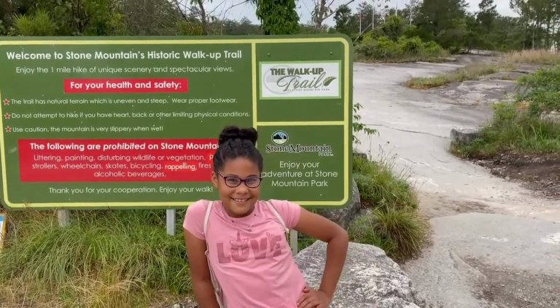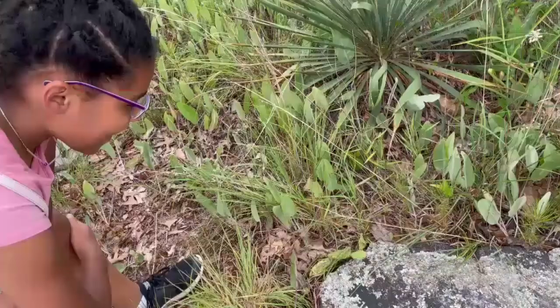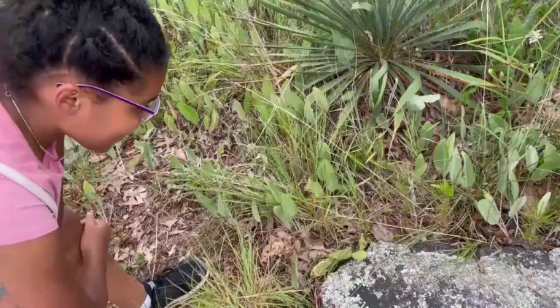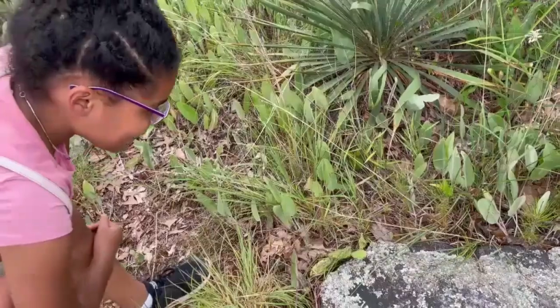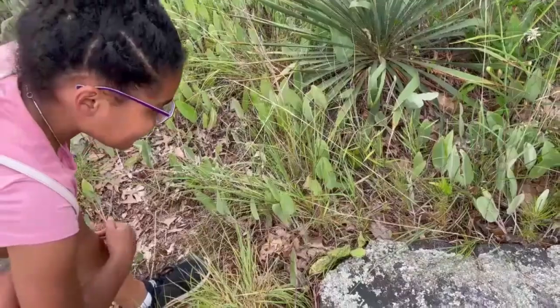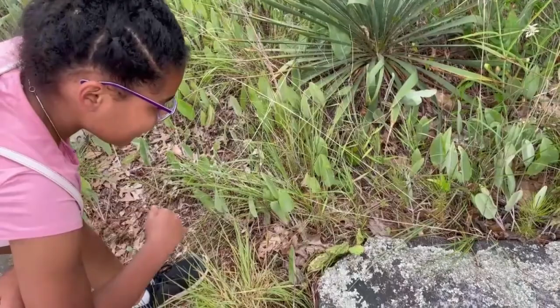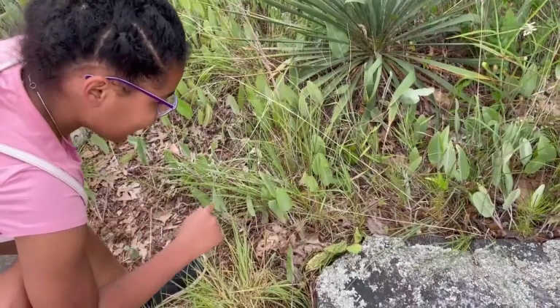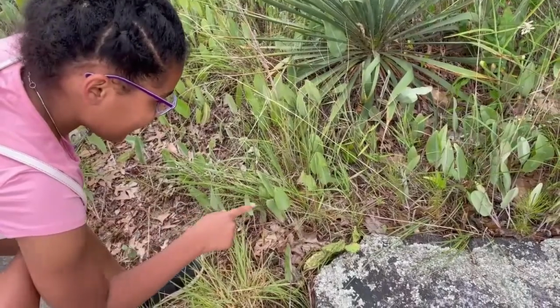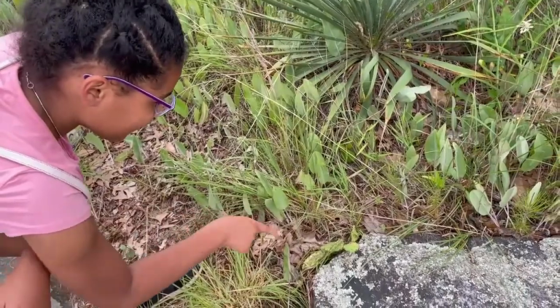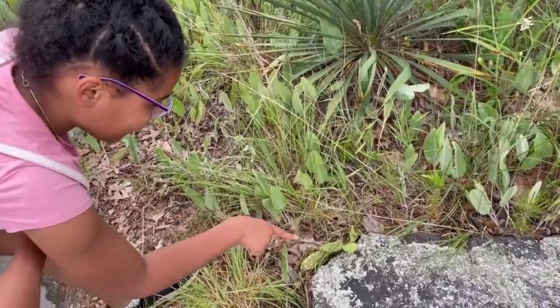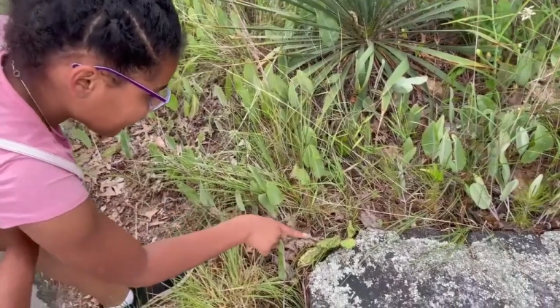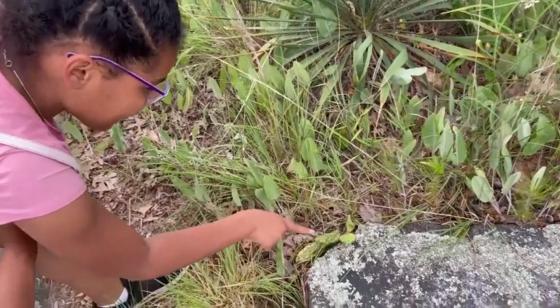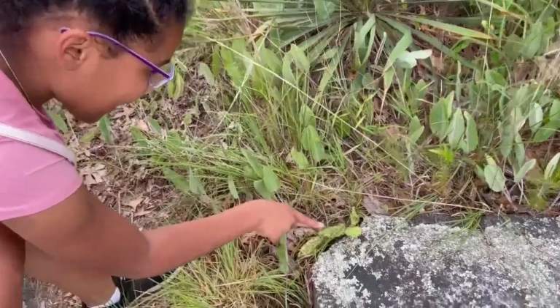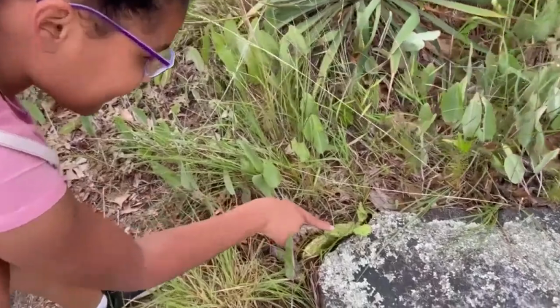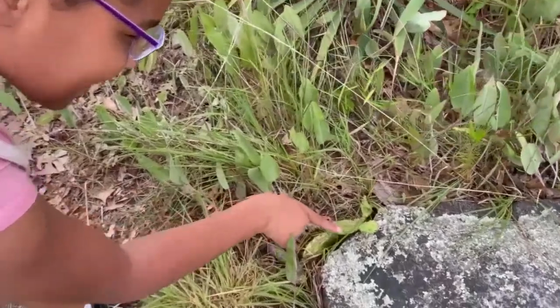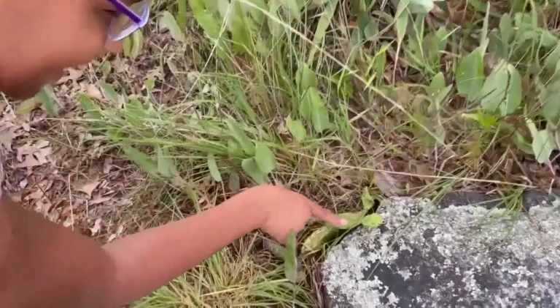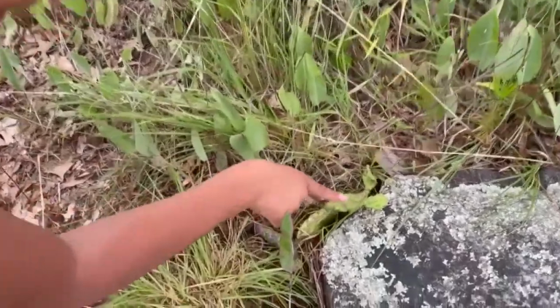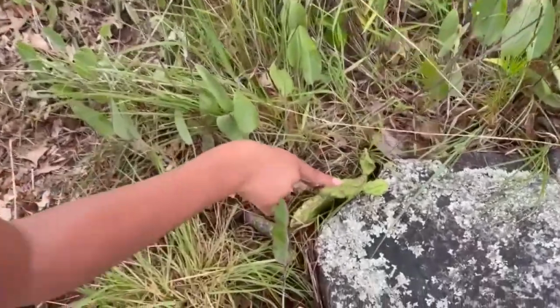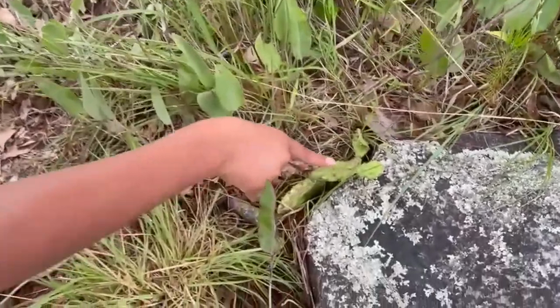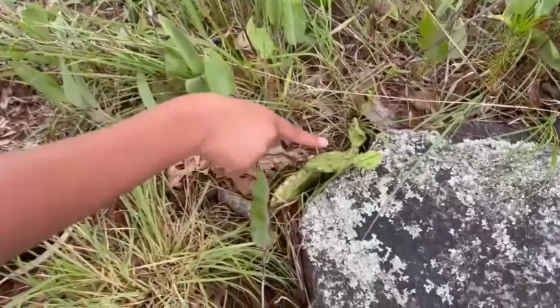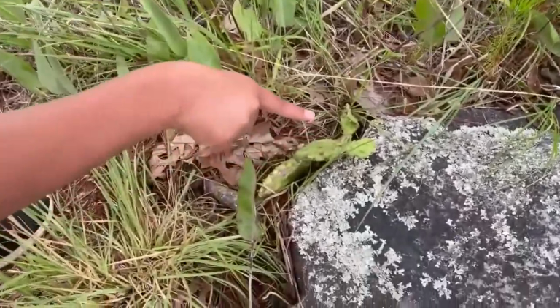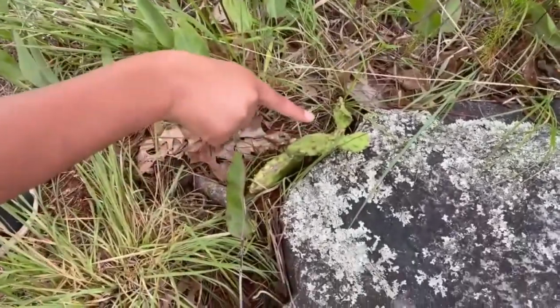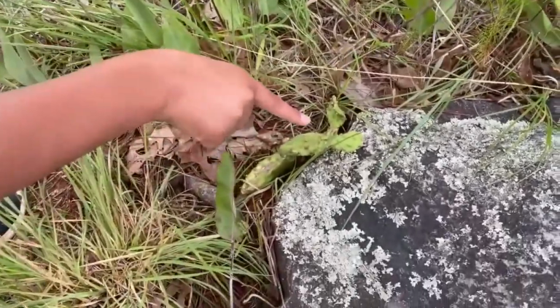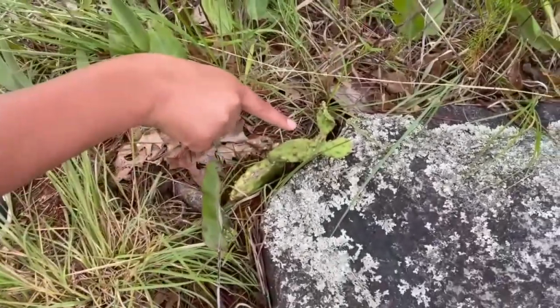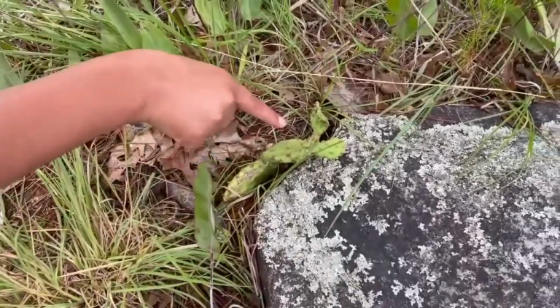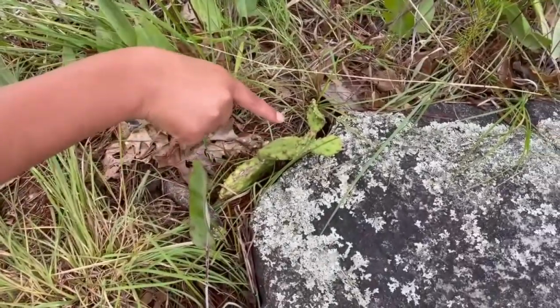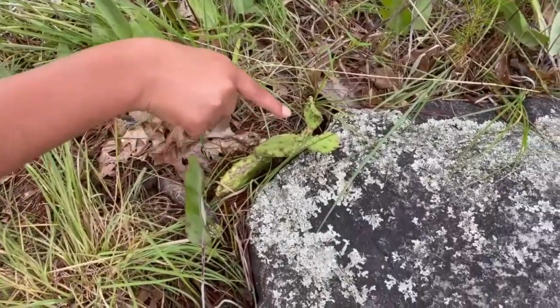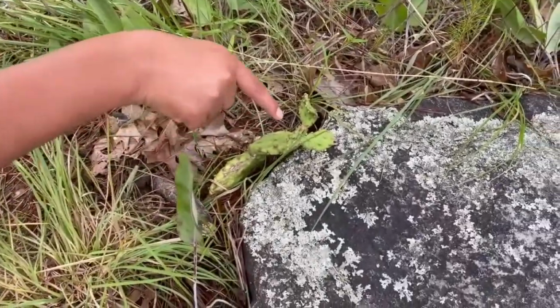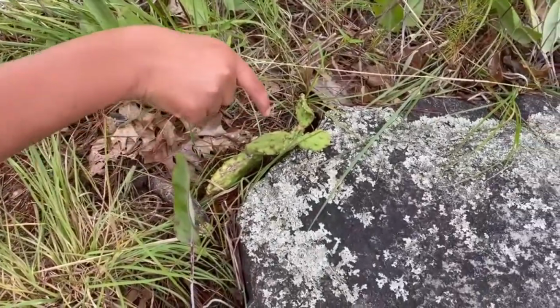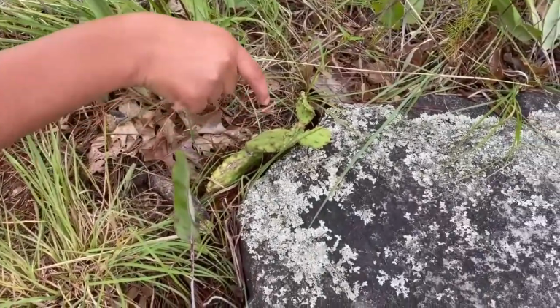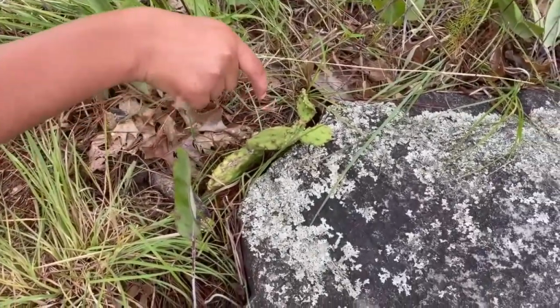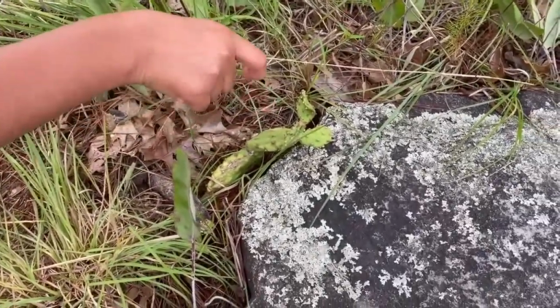Hey guys, look what I found — a caterpillar! Be careful, don't touch the spikes!